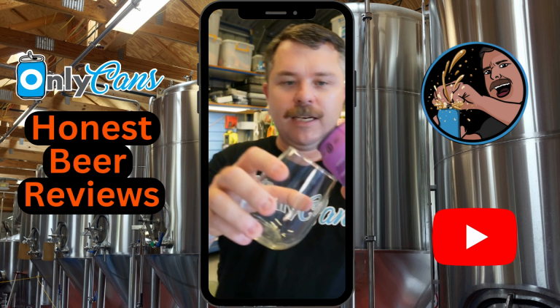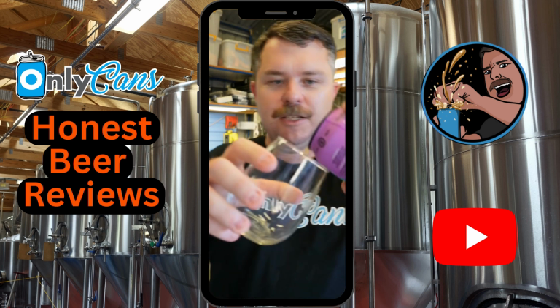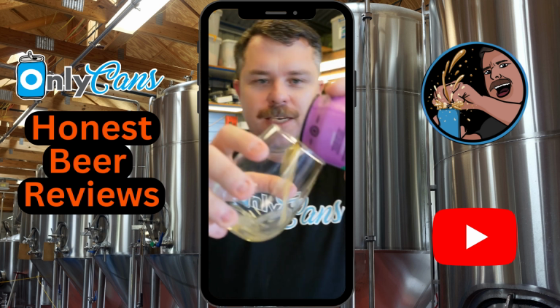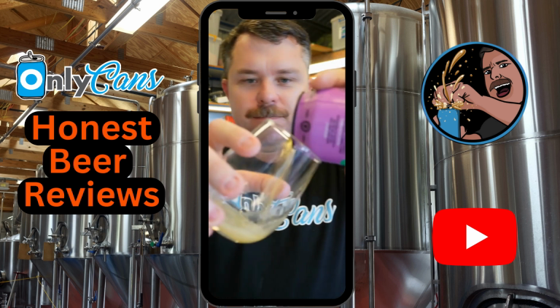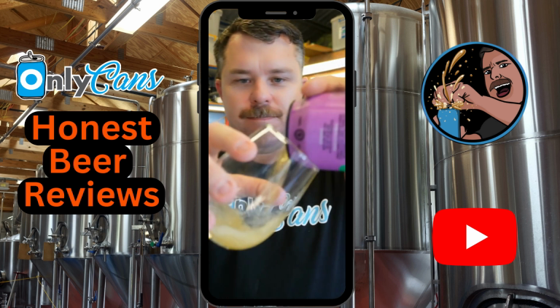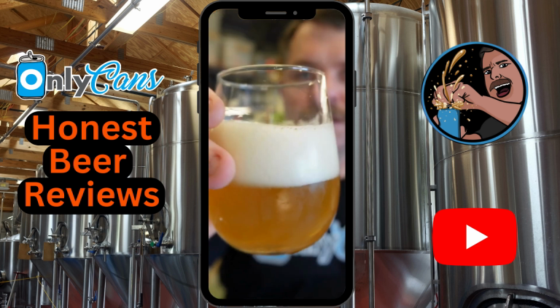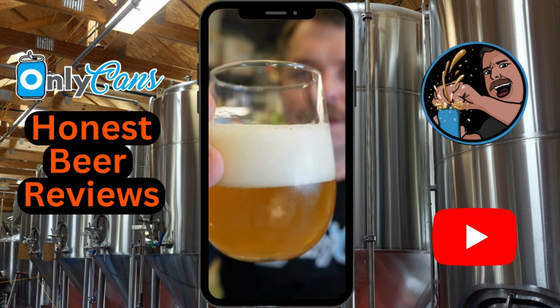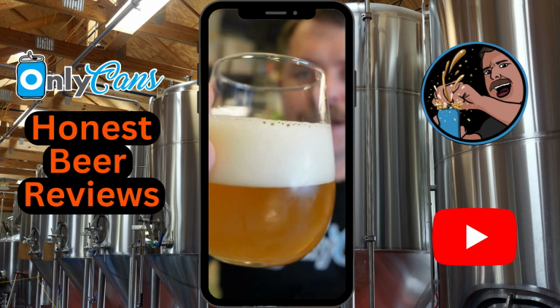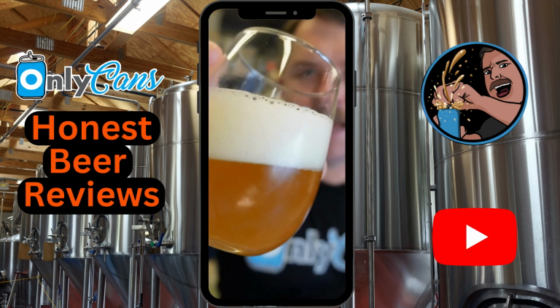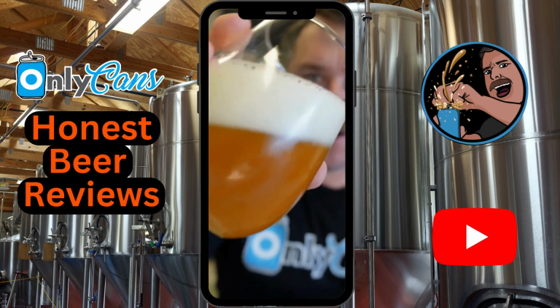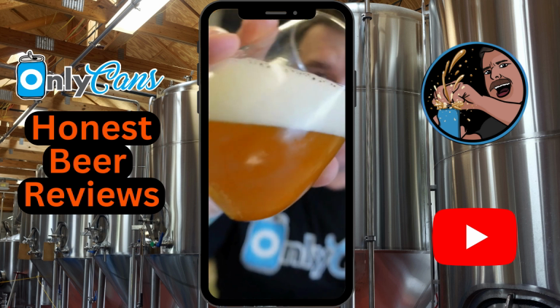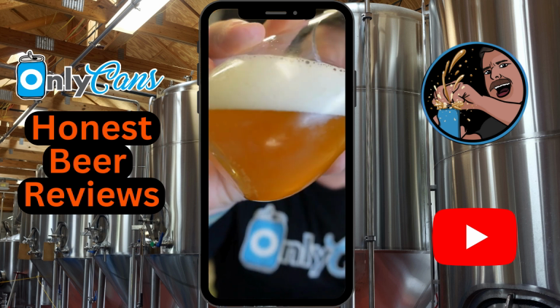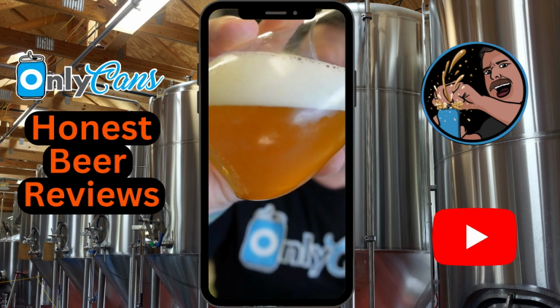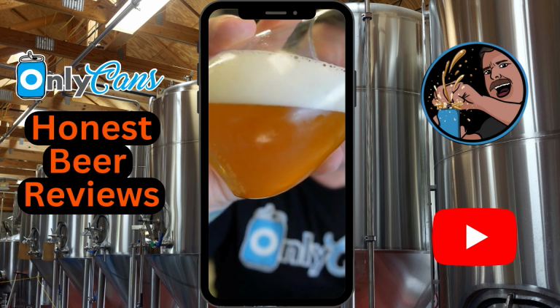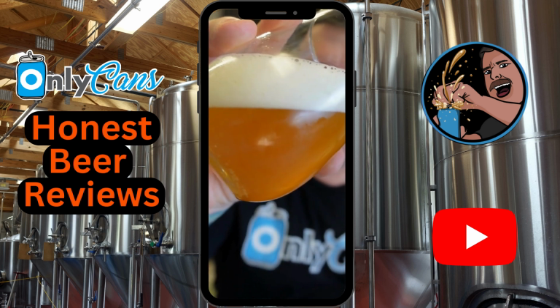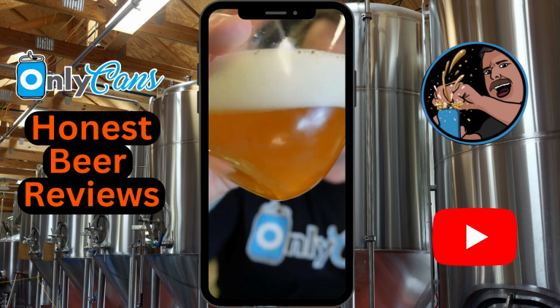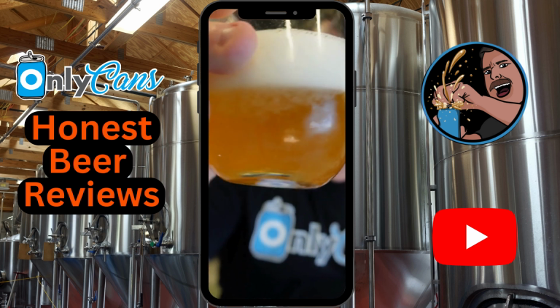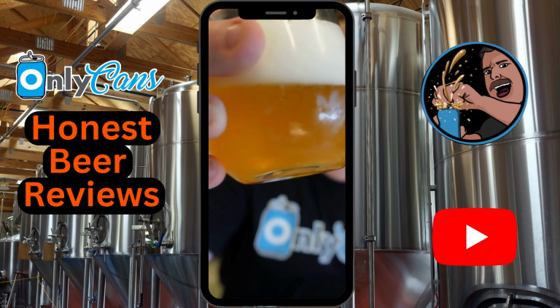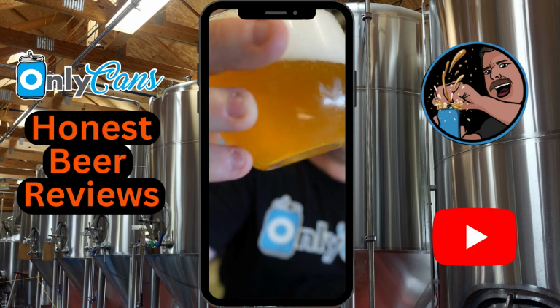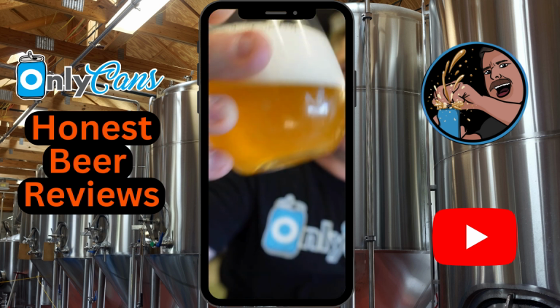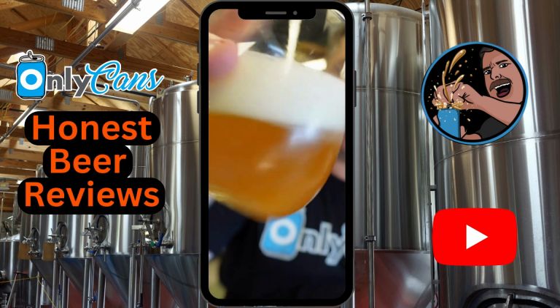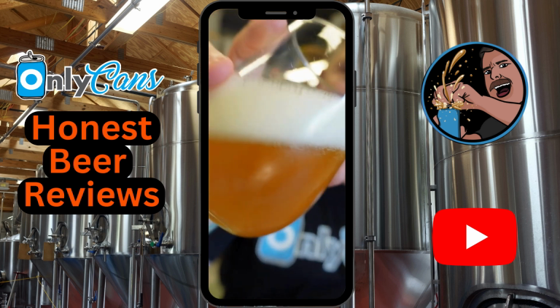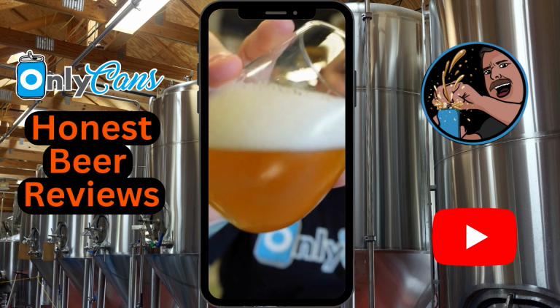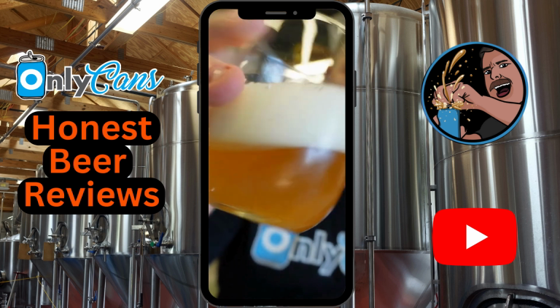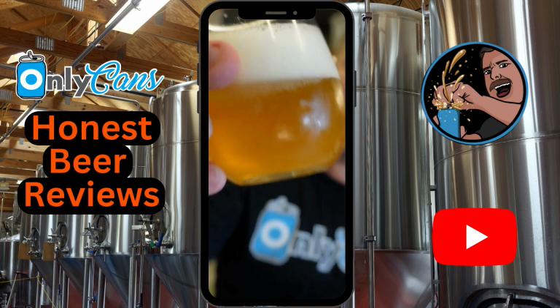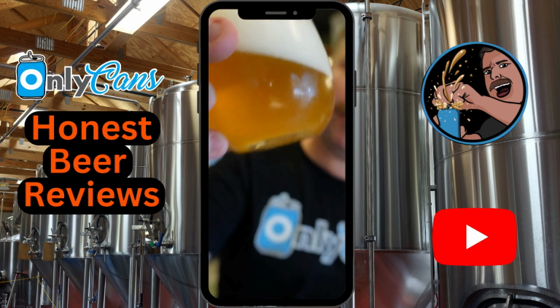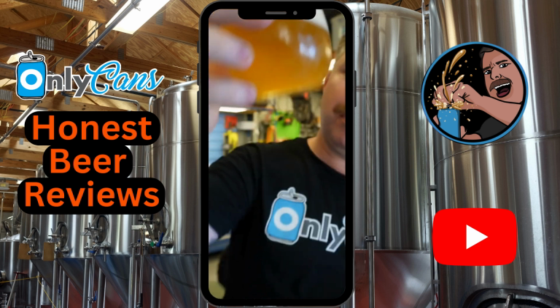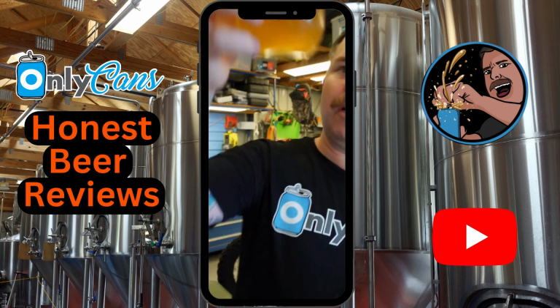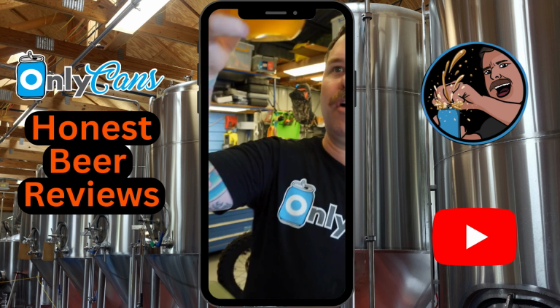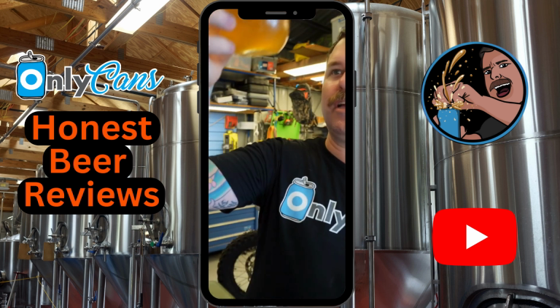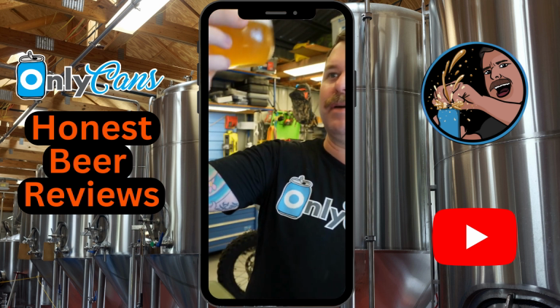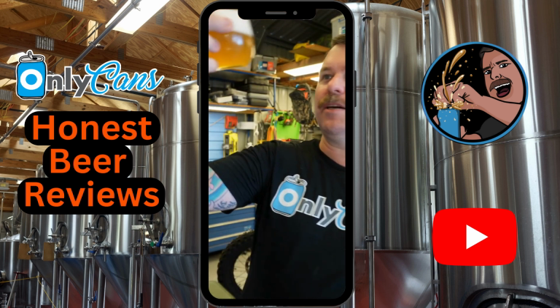Colour check. Fair bit of head on it, and it's an amber colour. Looks darker on camera — it's actually a pretty light yellowy colour.